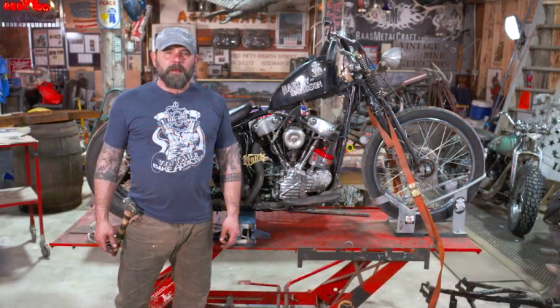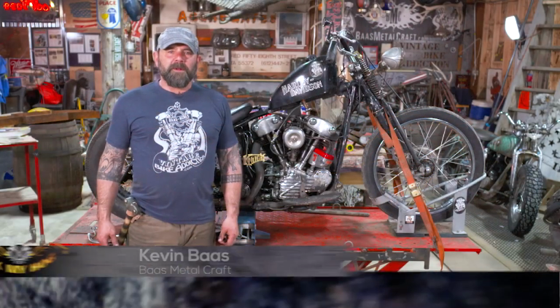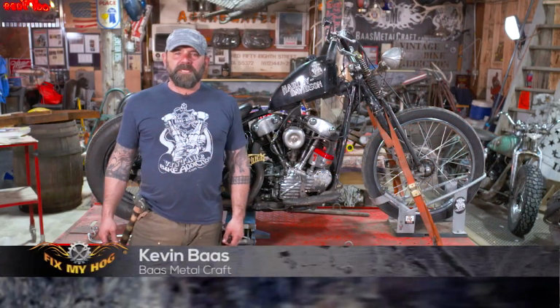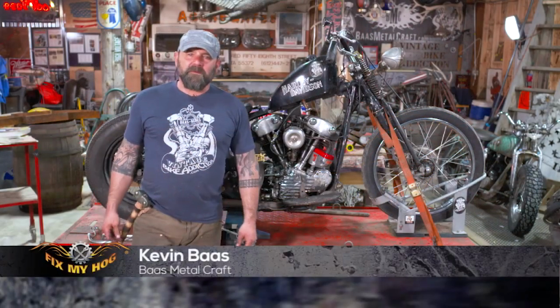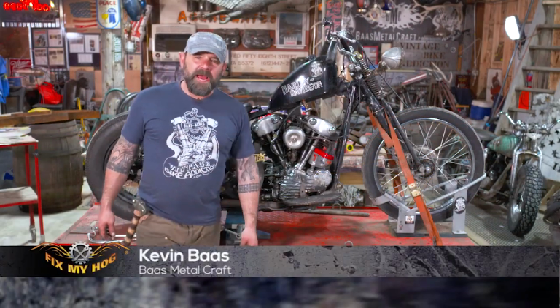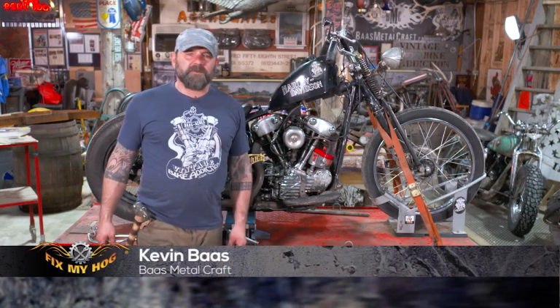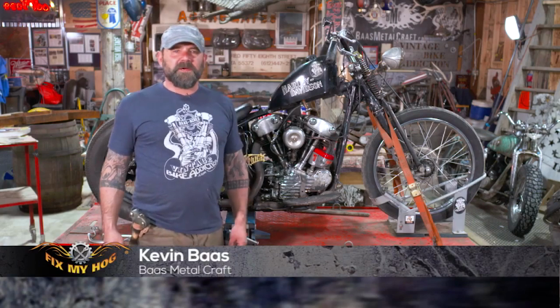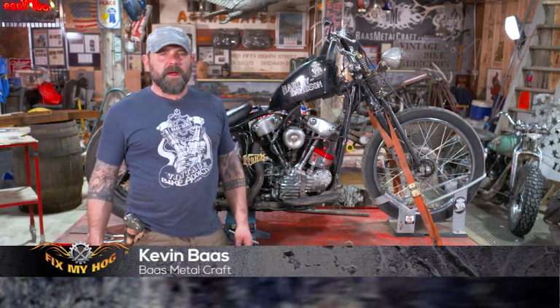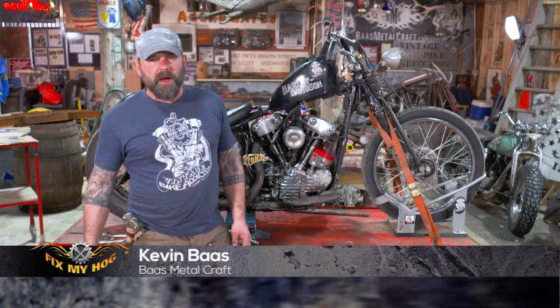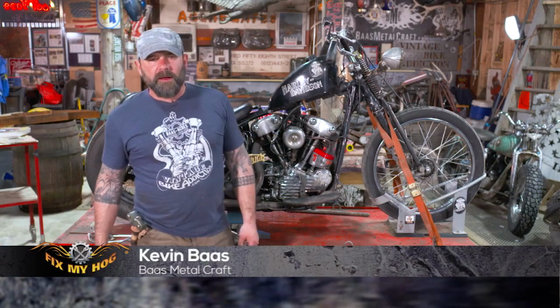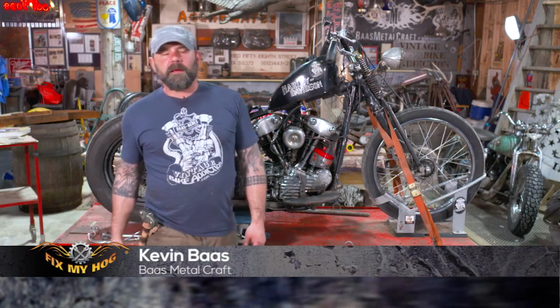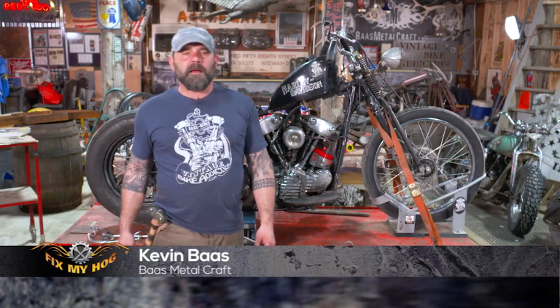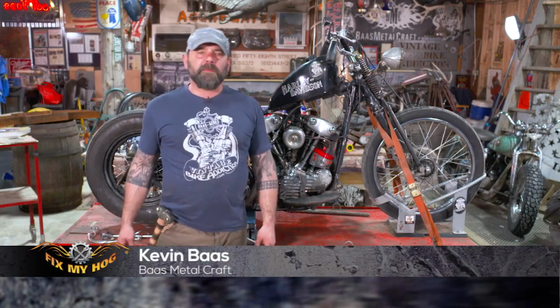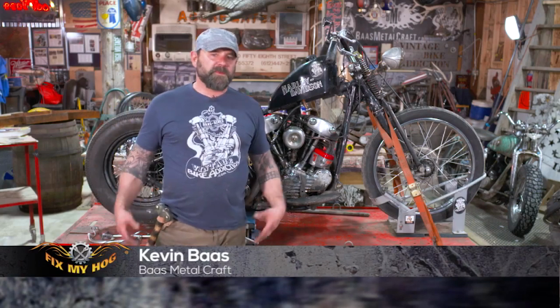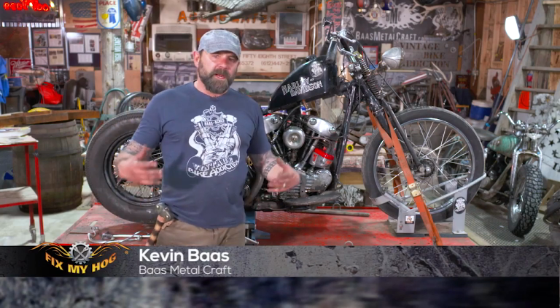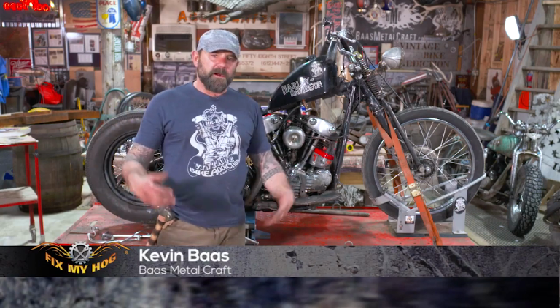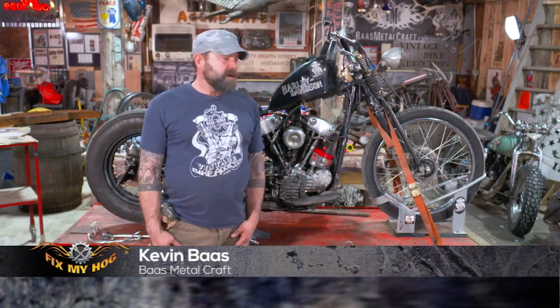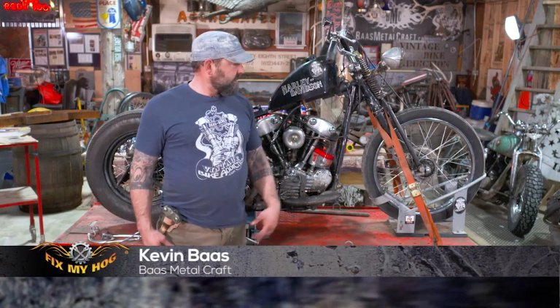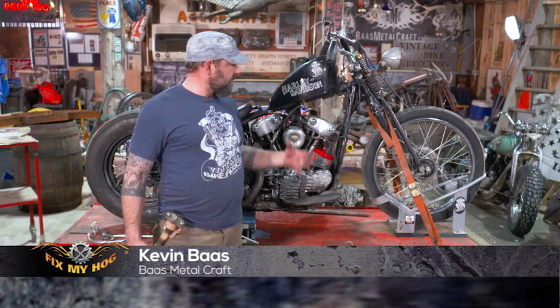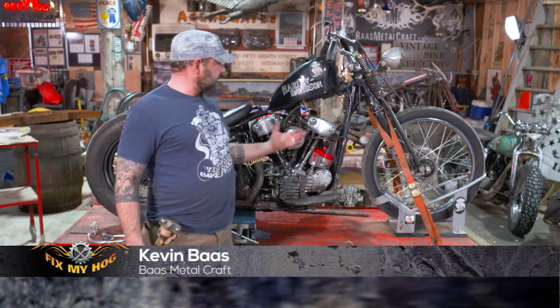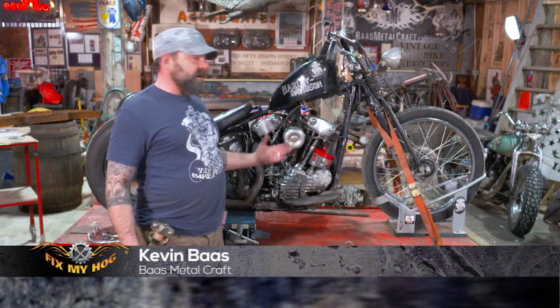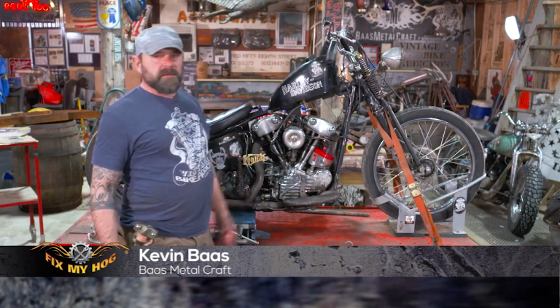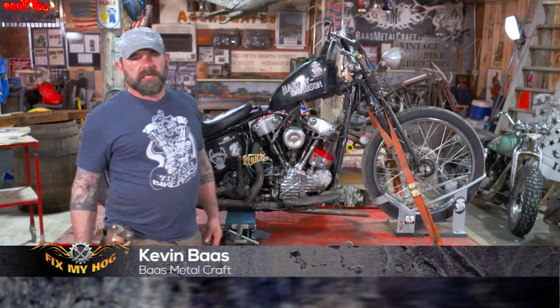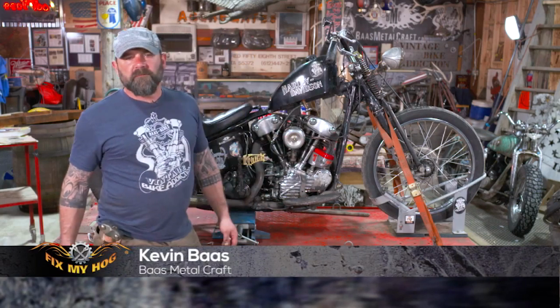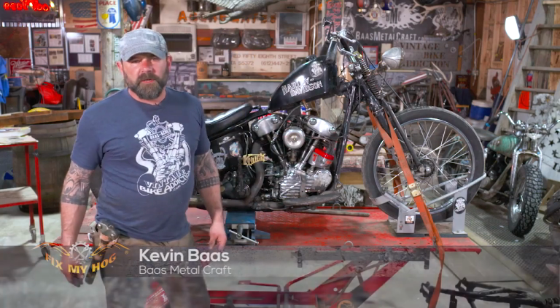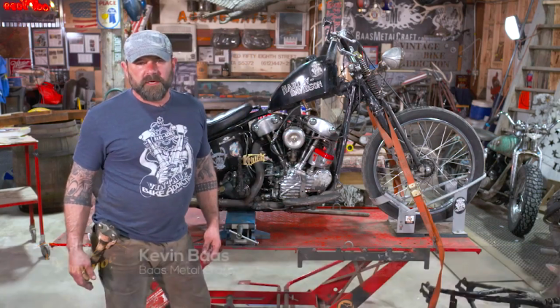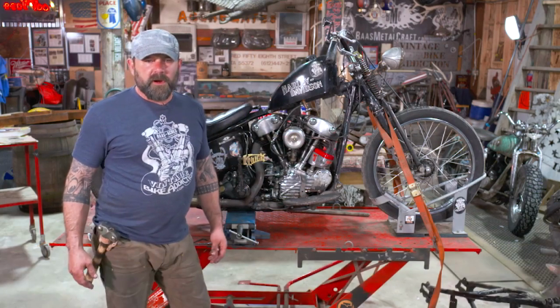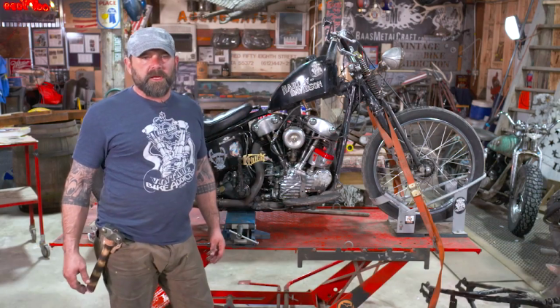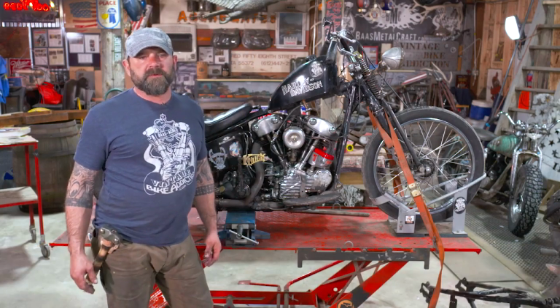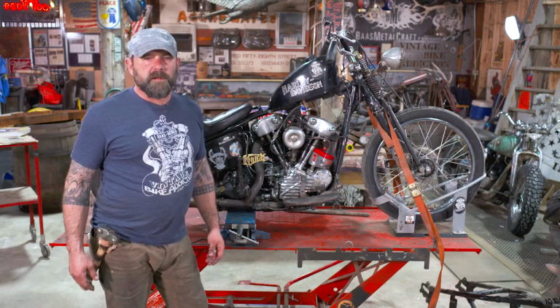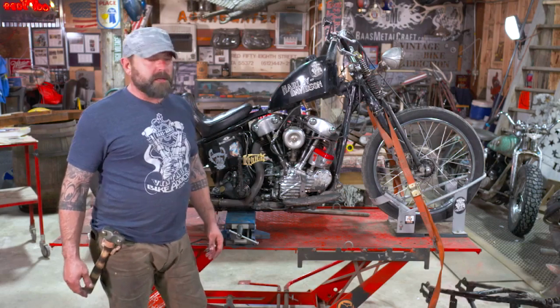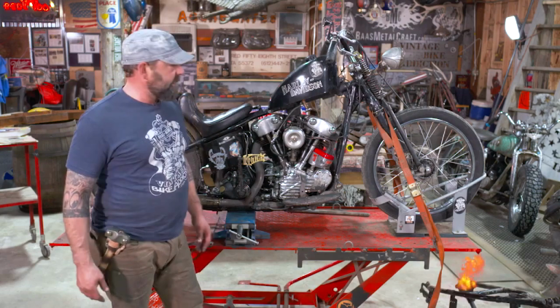Hi, my name is Kevin Bass with Fix My Hog. Thanks for being here. Today we're looking at an old 1947 Harley-Davidson knucklehead.